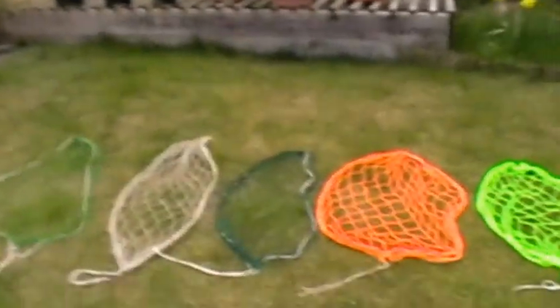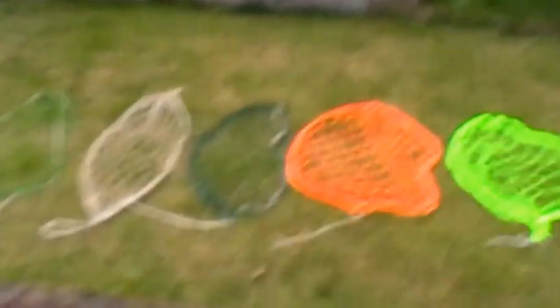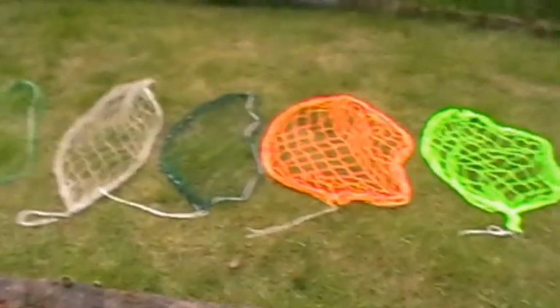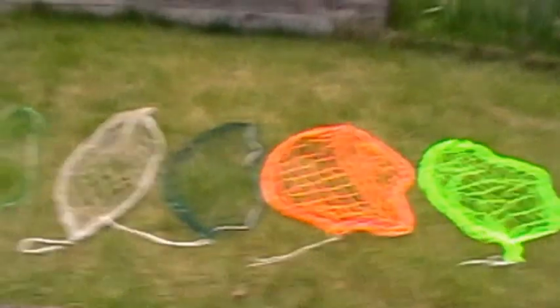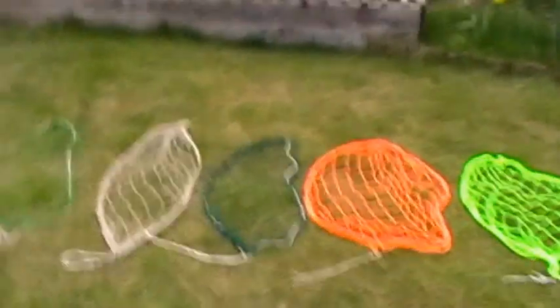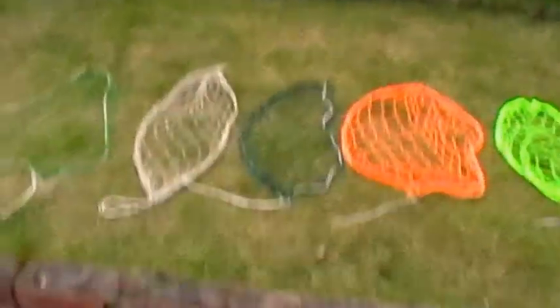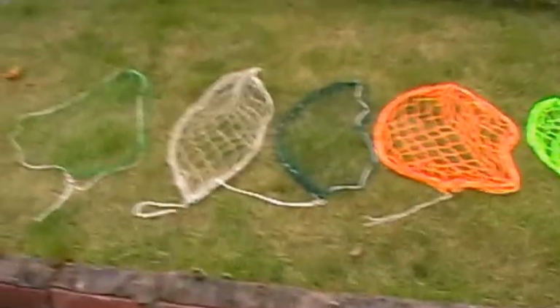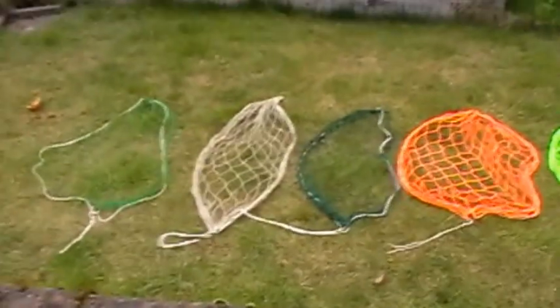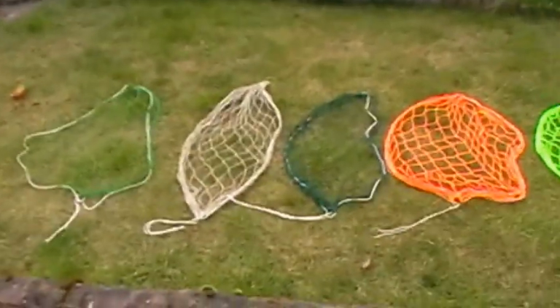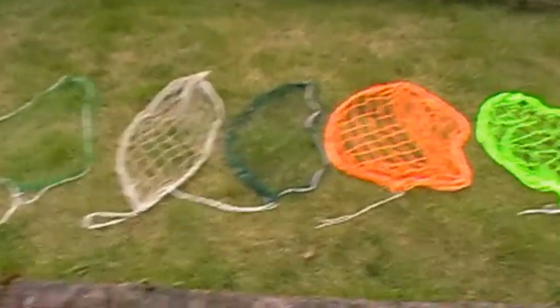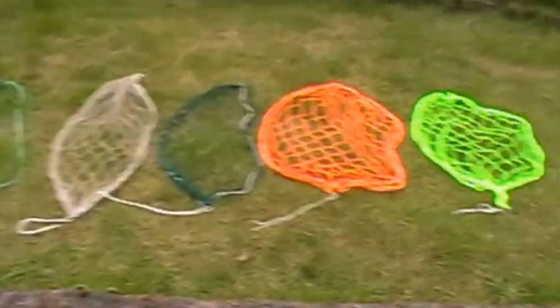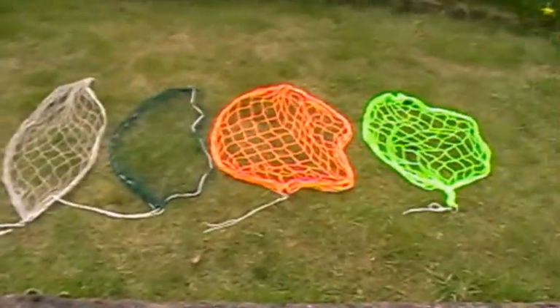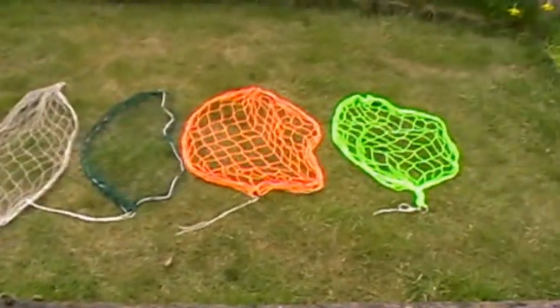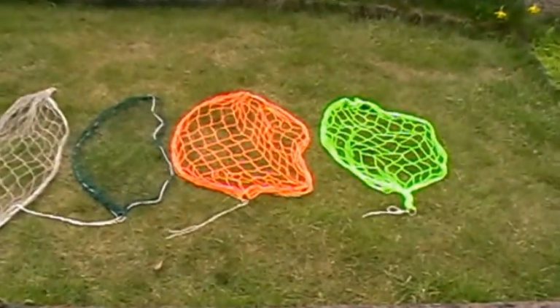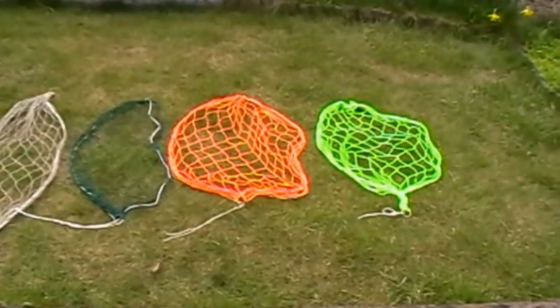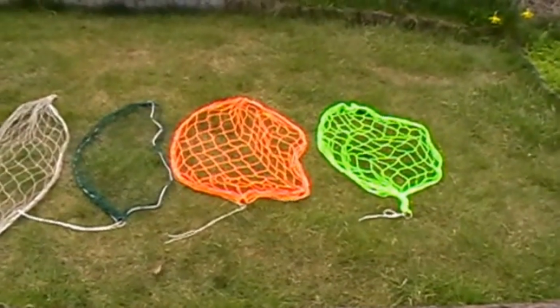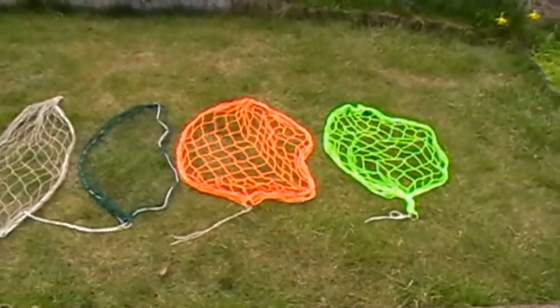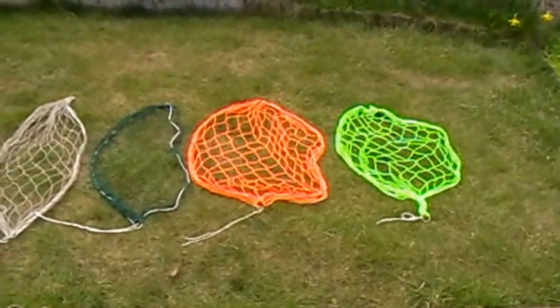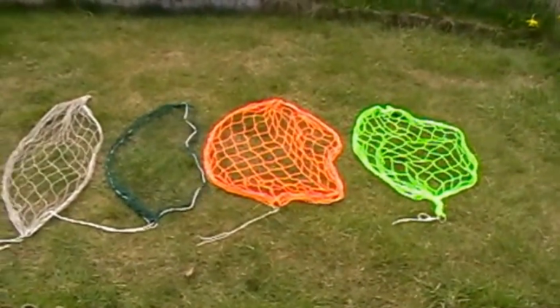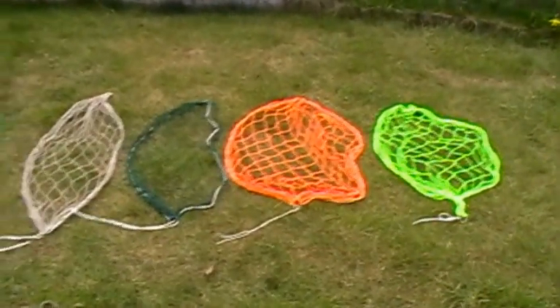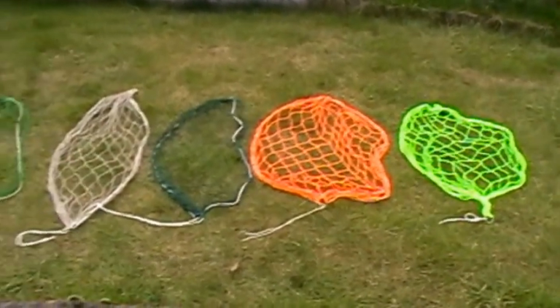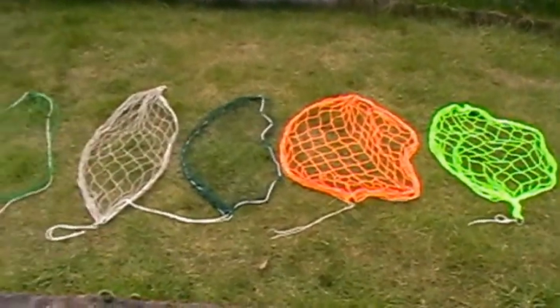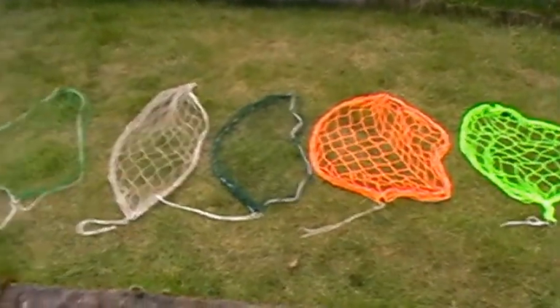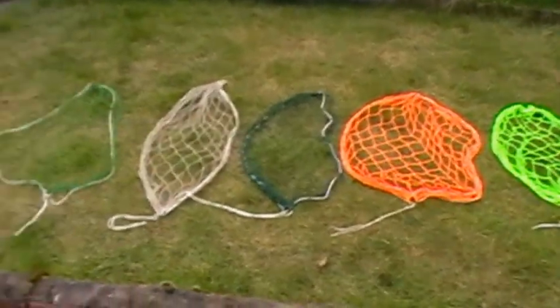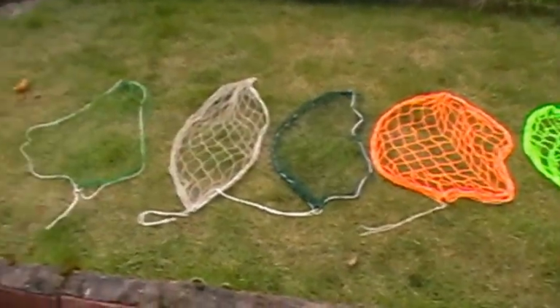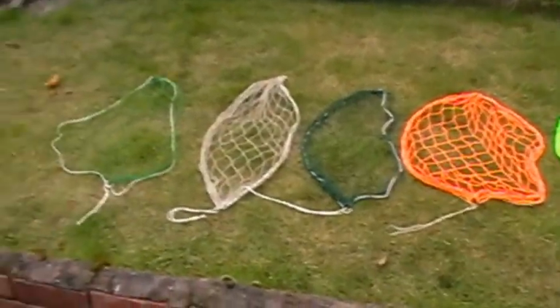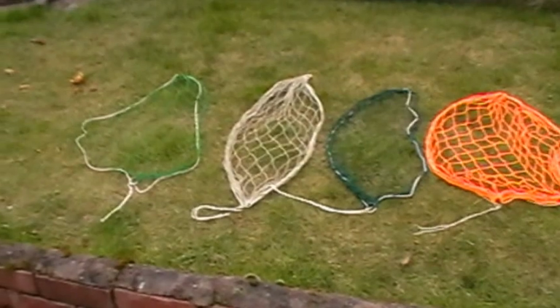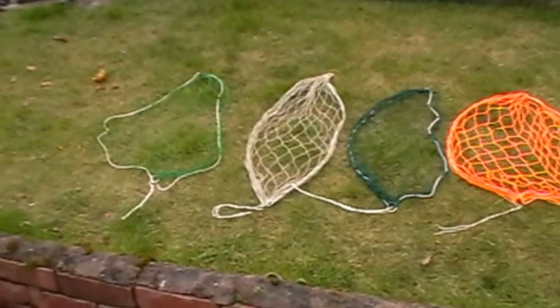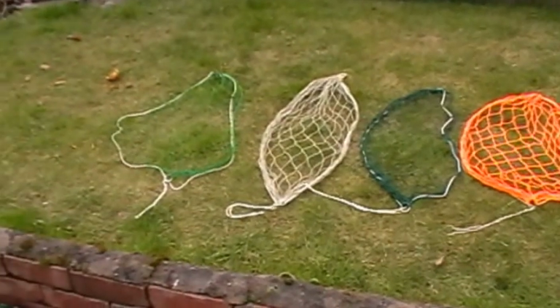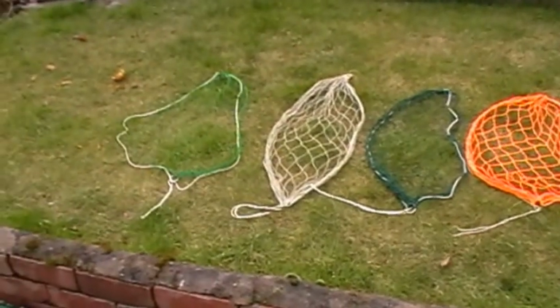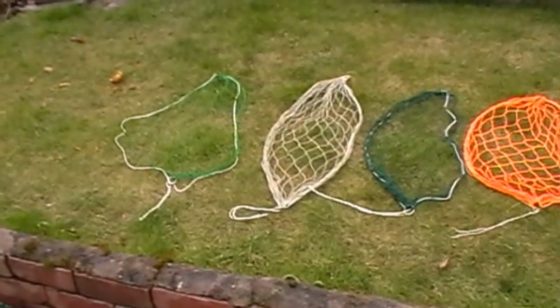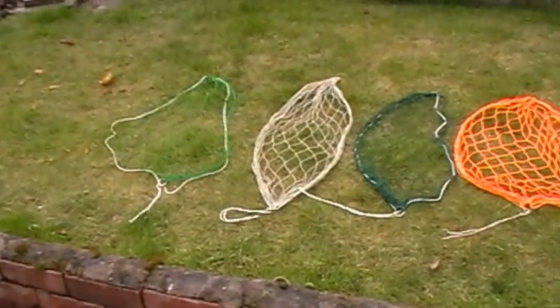Just a quick video so you can see the advantages of these brightly colored purse nets.